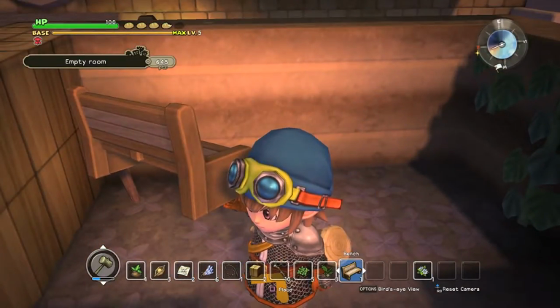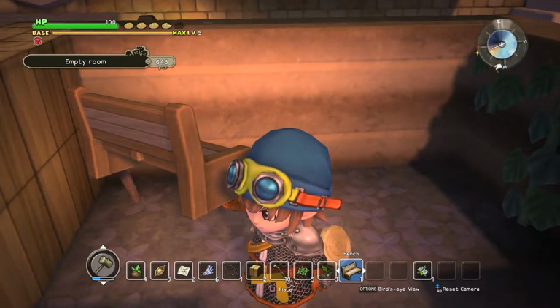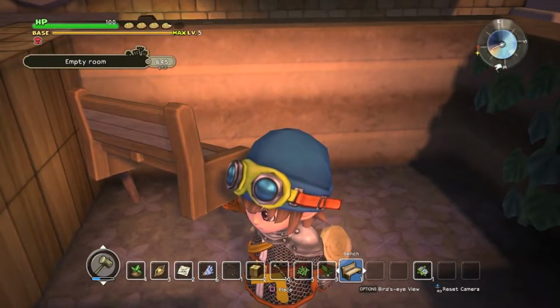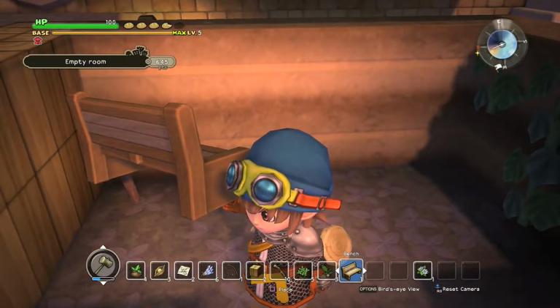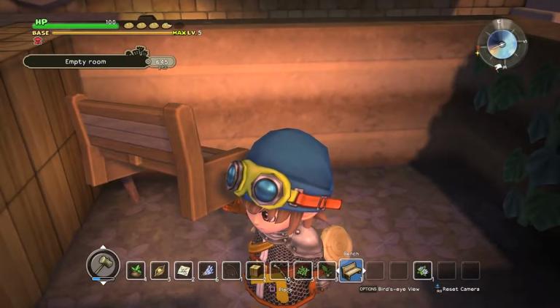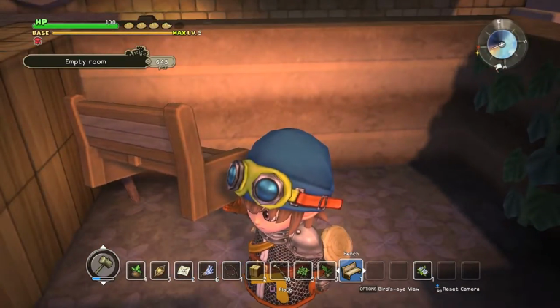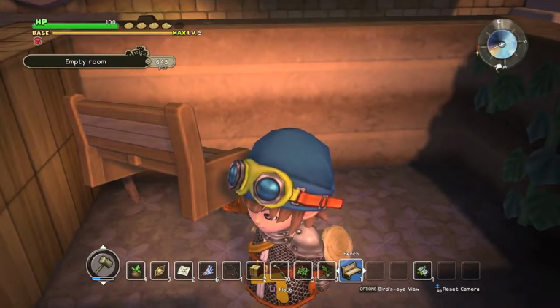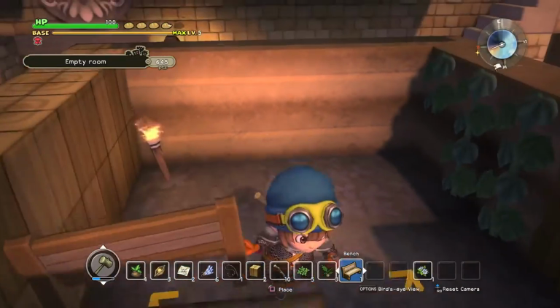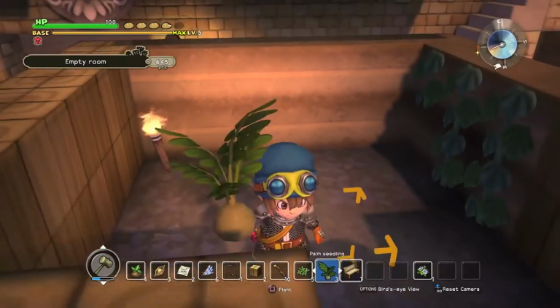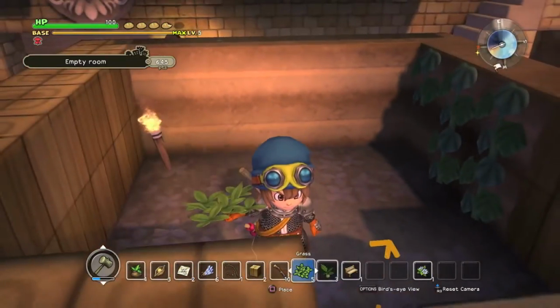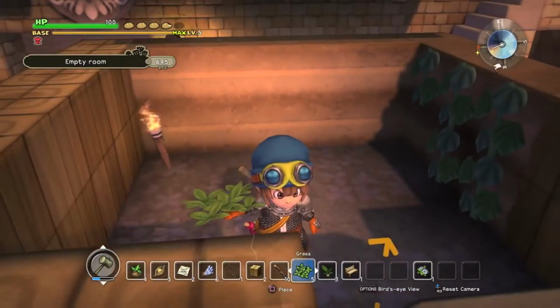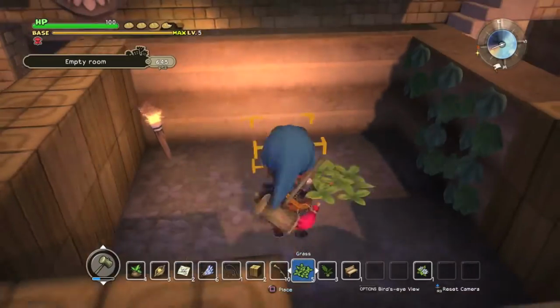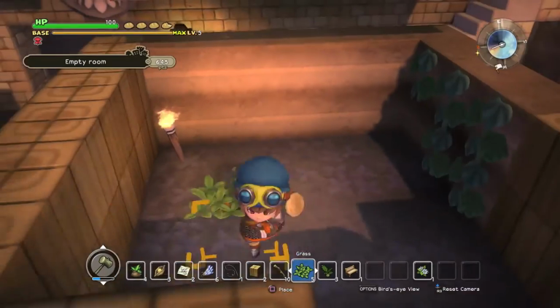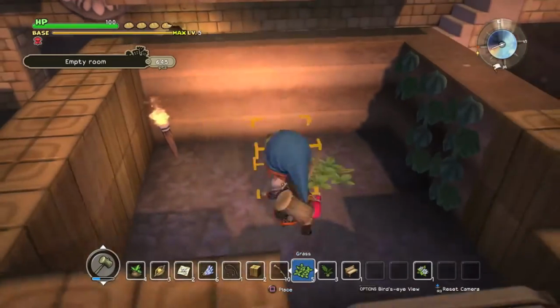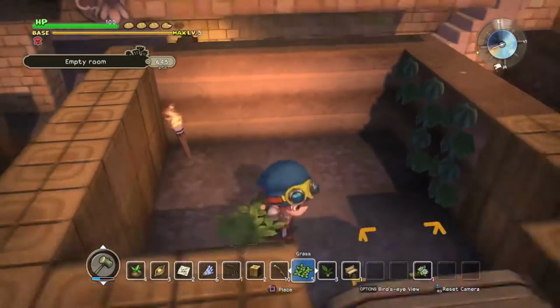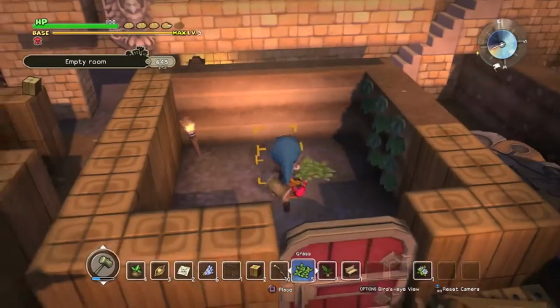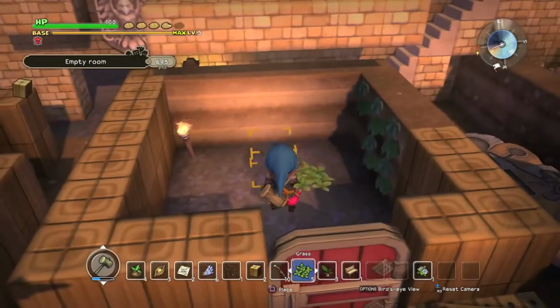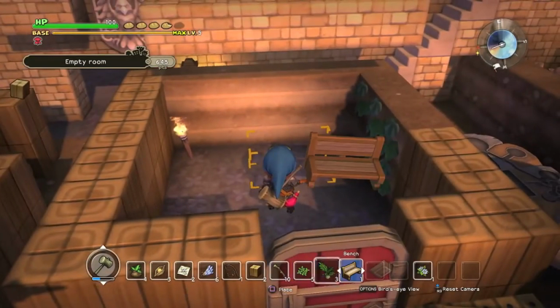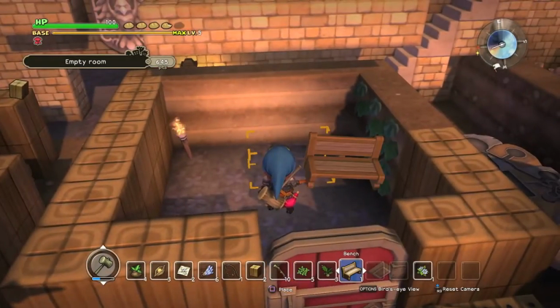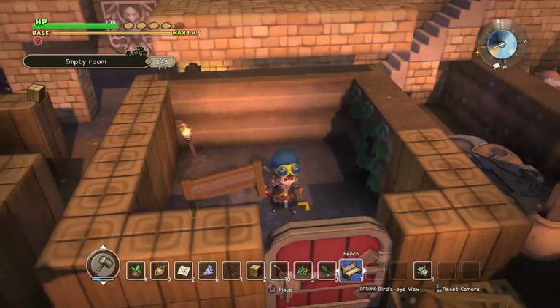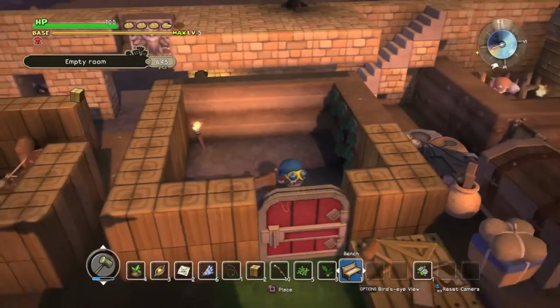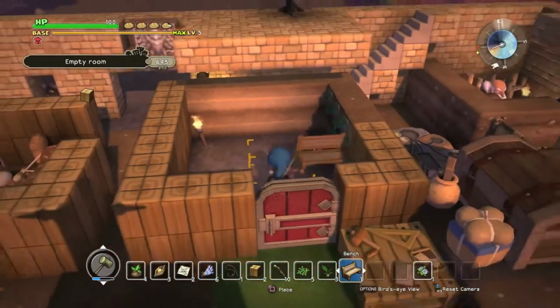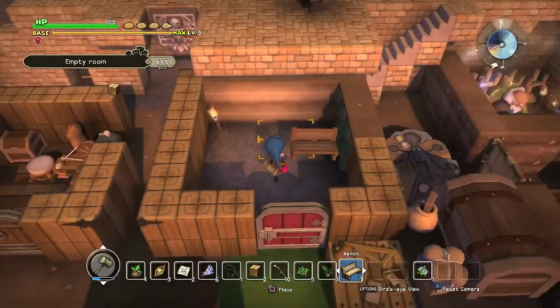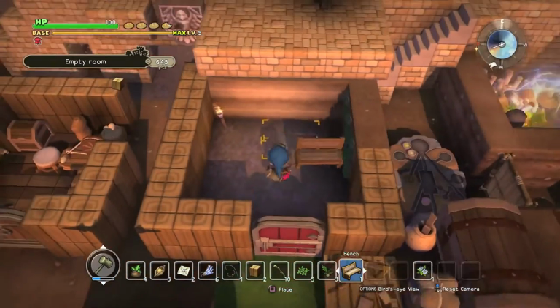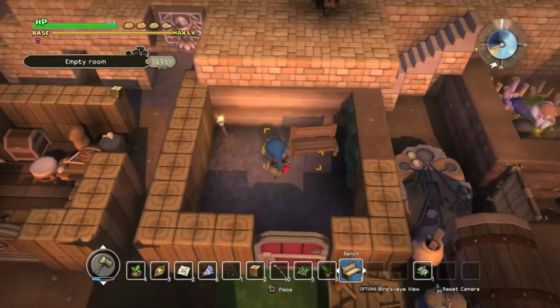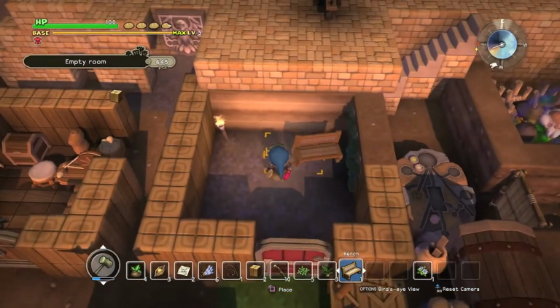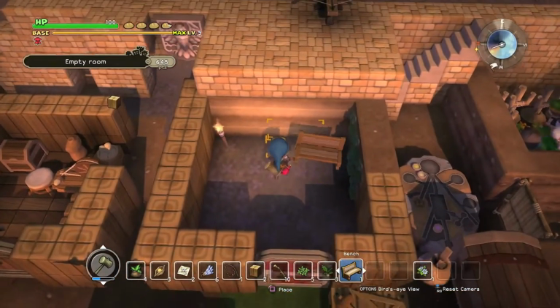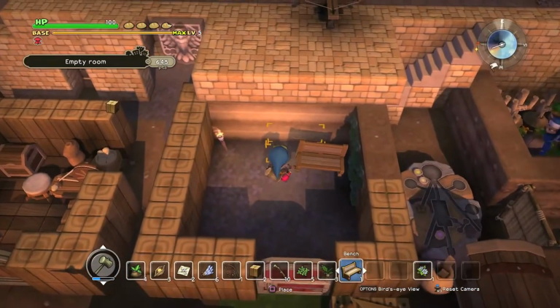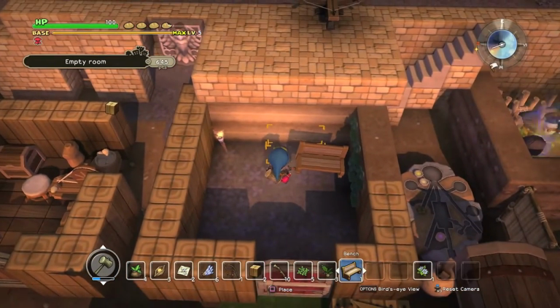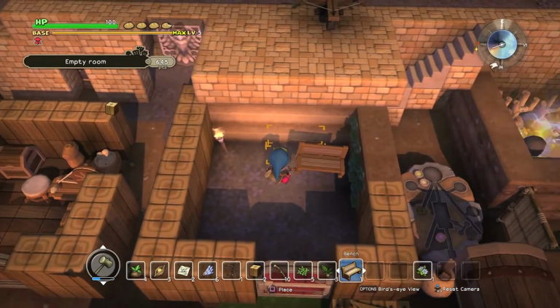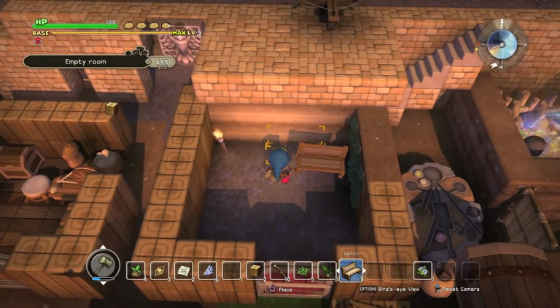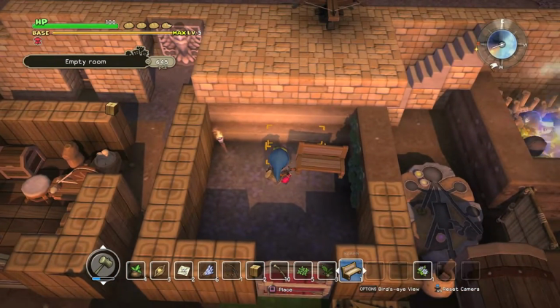Pretty much all you need for this is a bench and five types of plants. That could be the same plant or different plants.